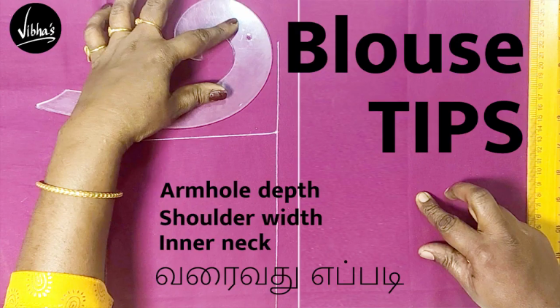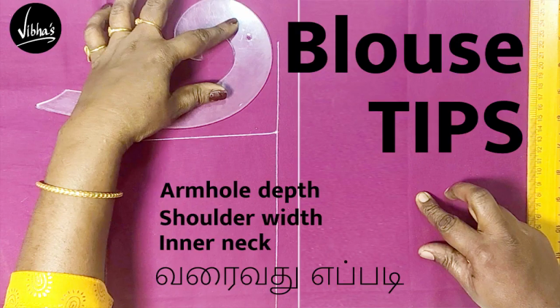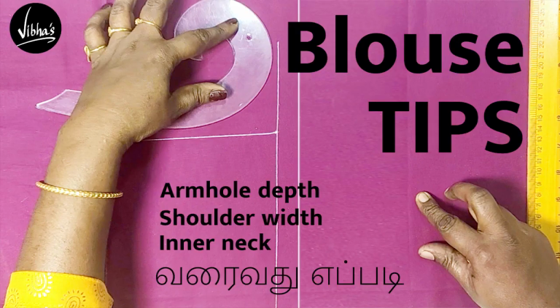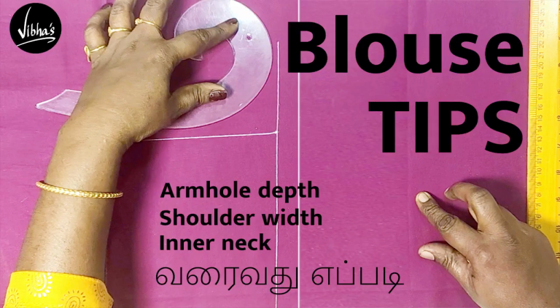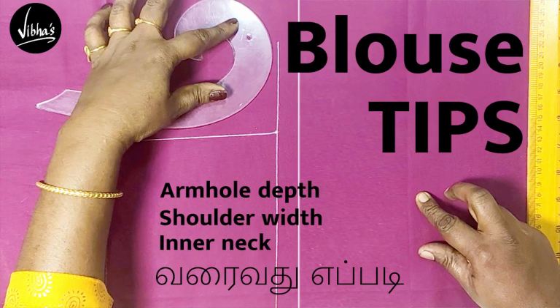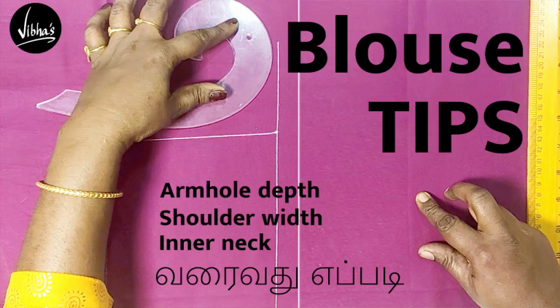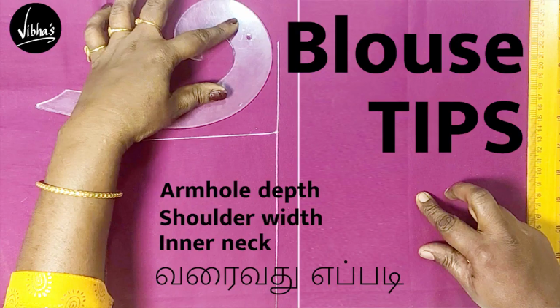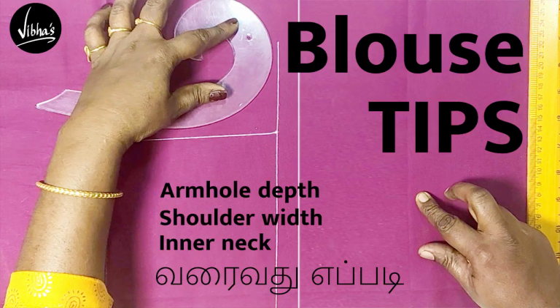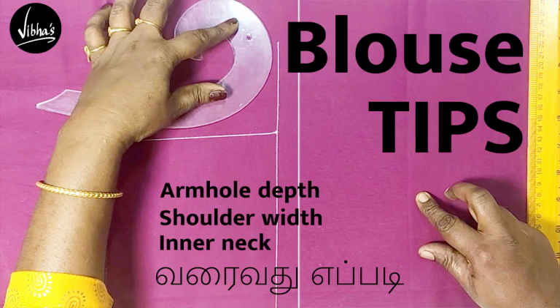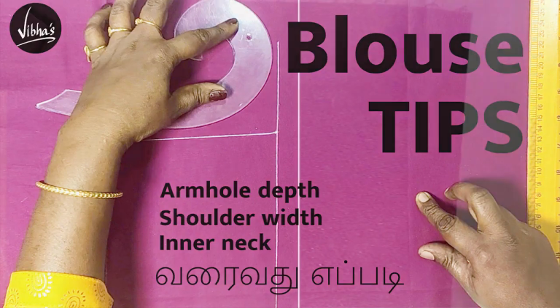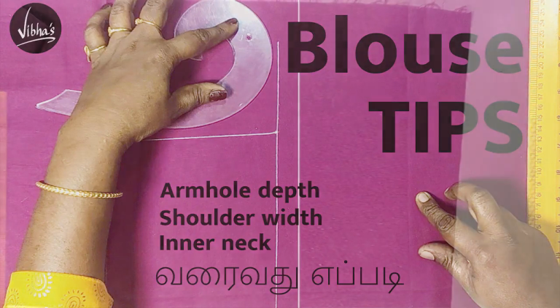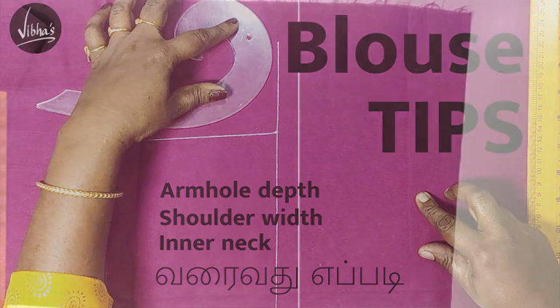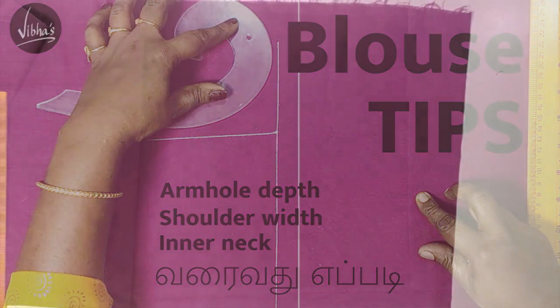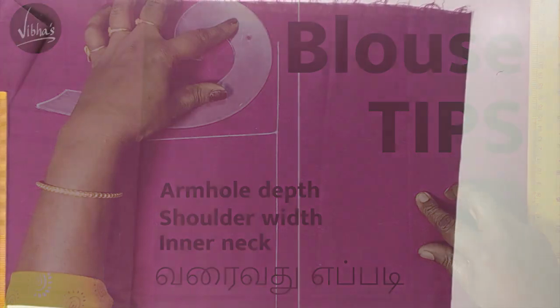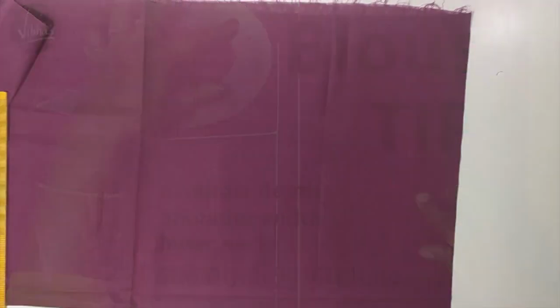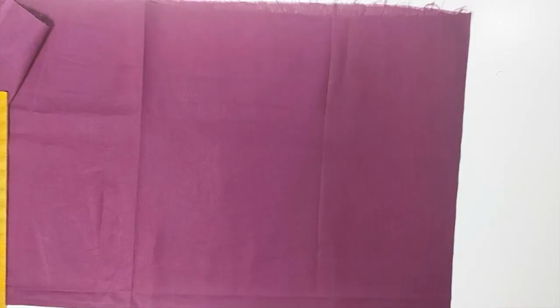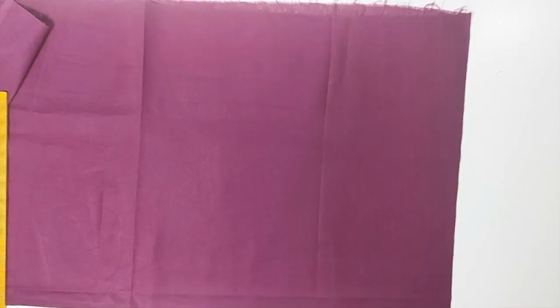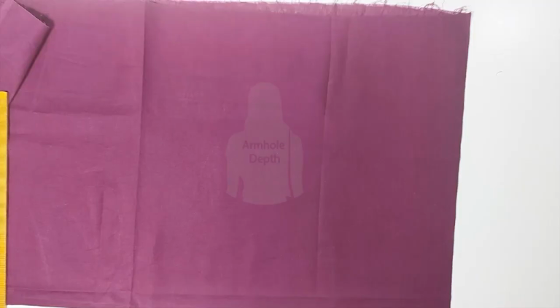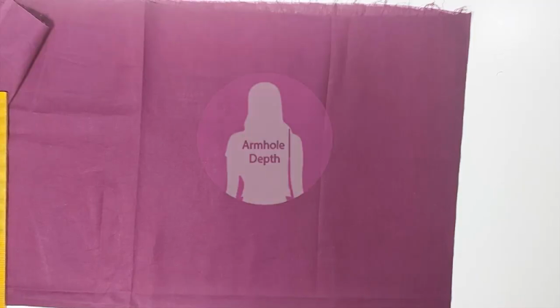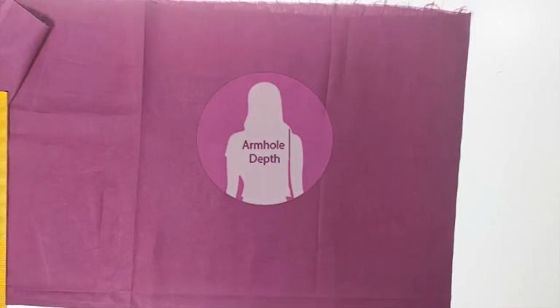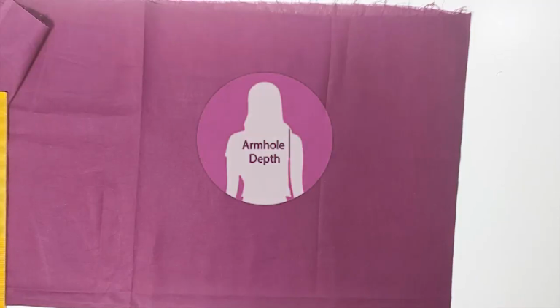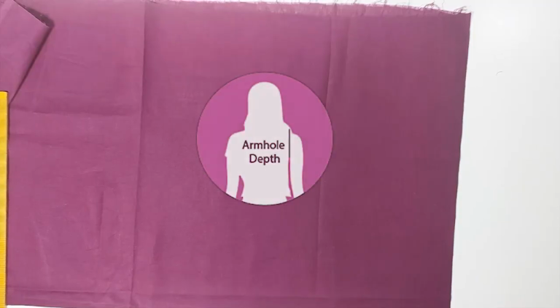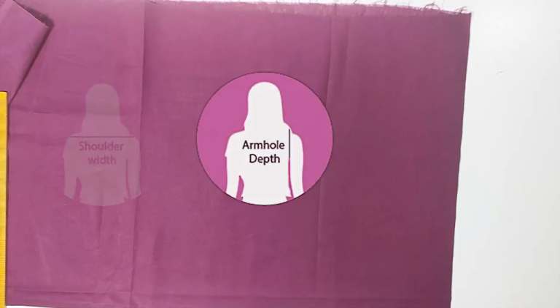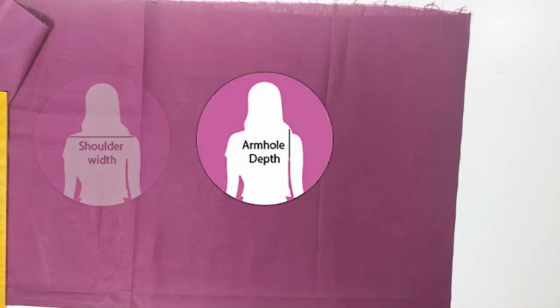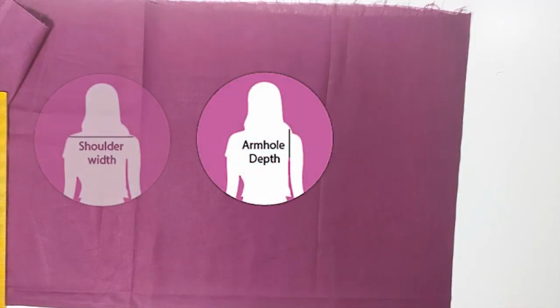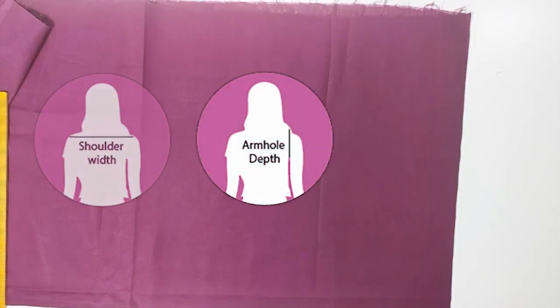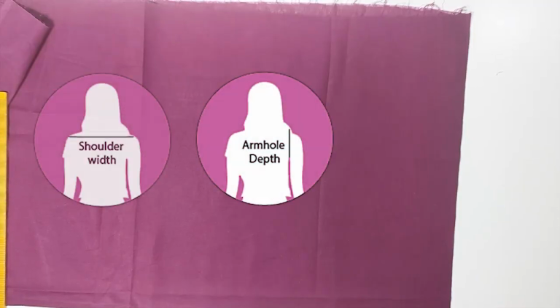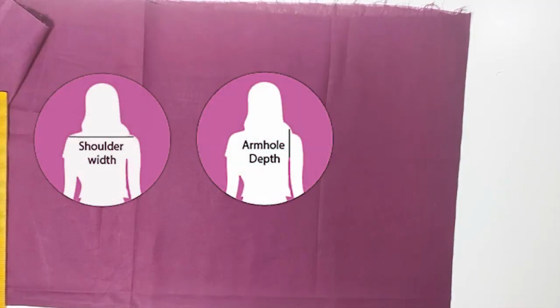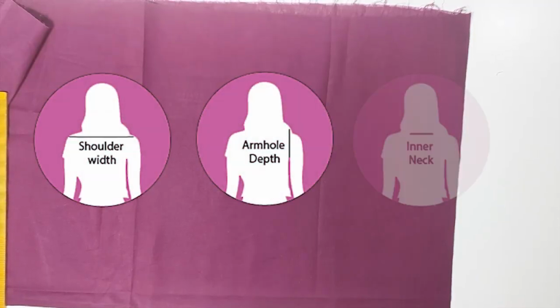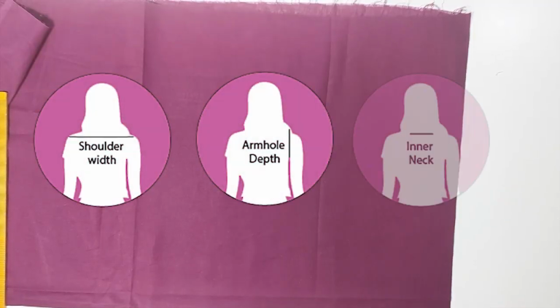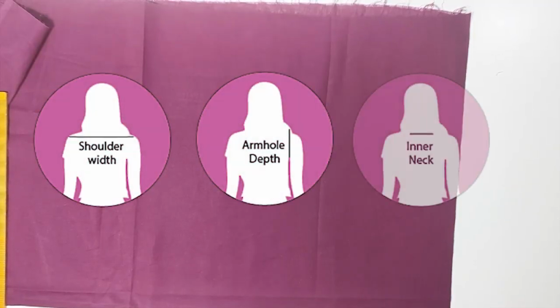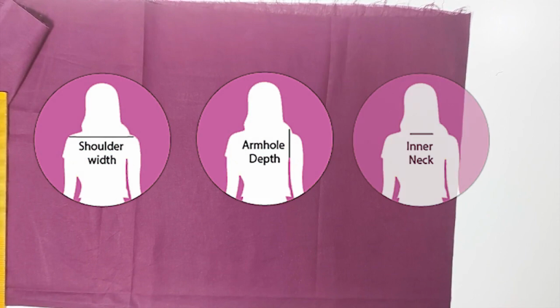Welcome. In this video, we will show the secret tips of the blouse: armhole depth, shoulder width, and inner neck.